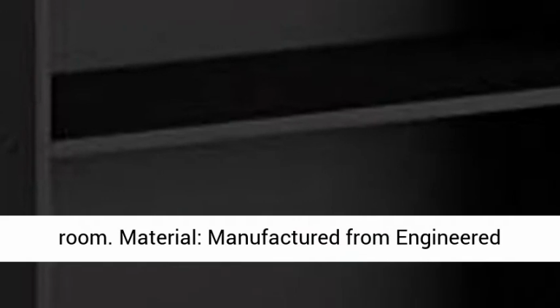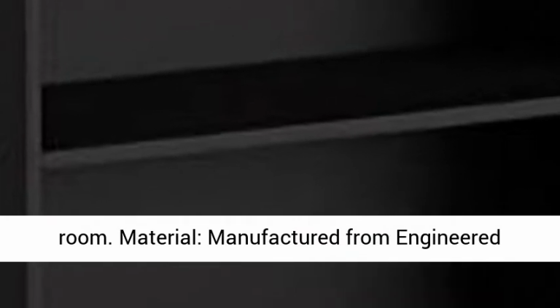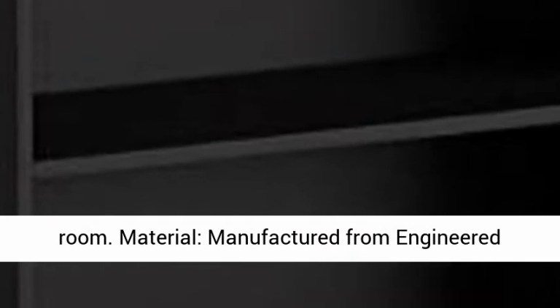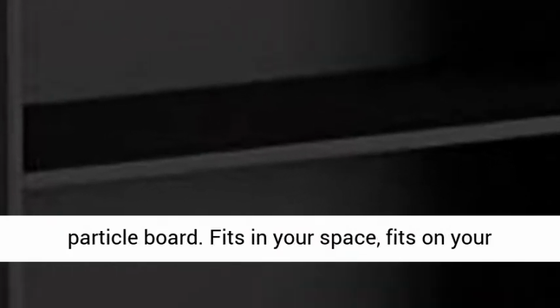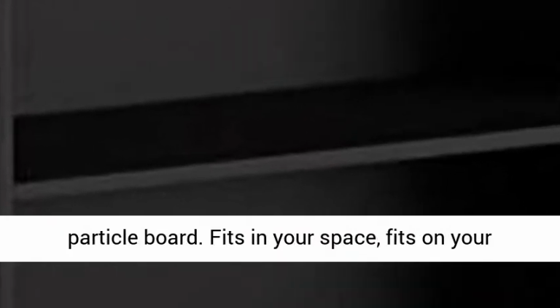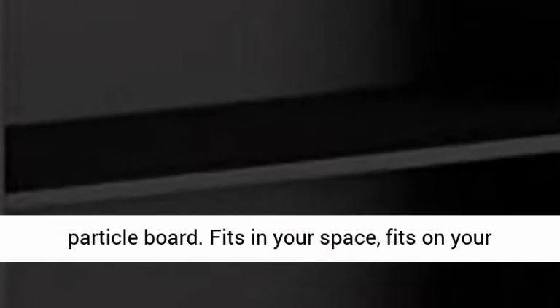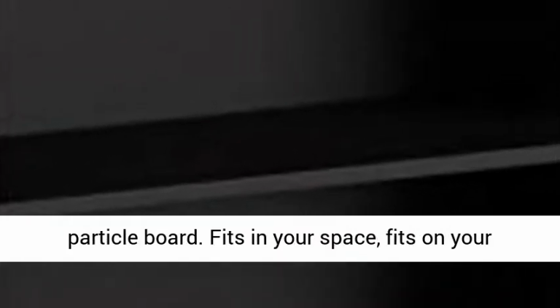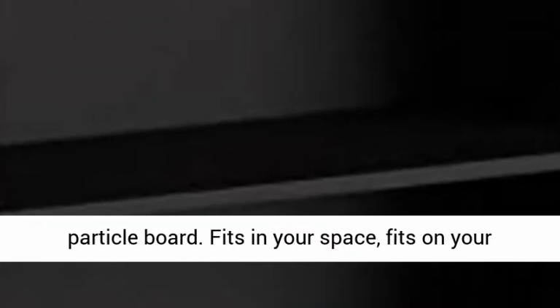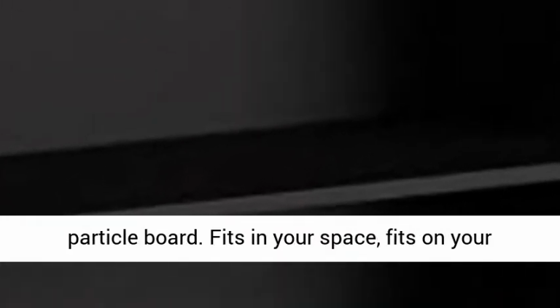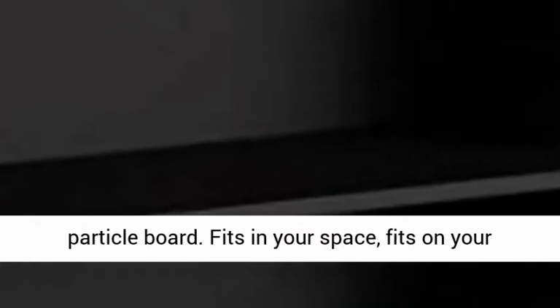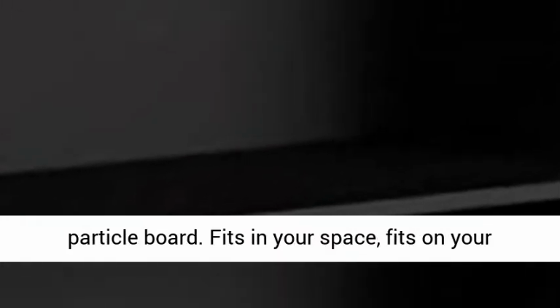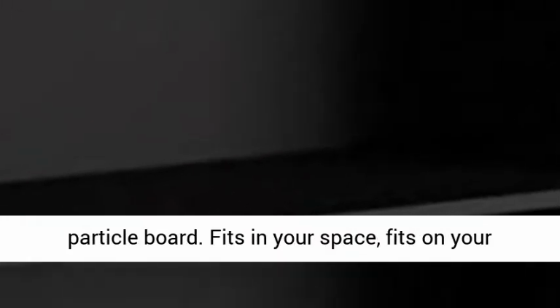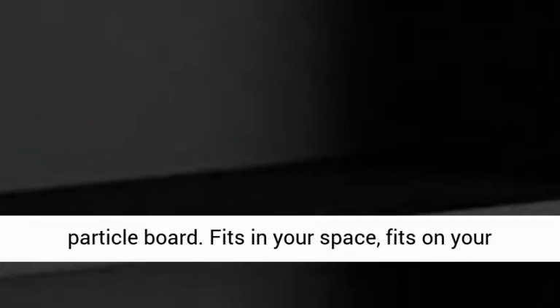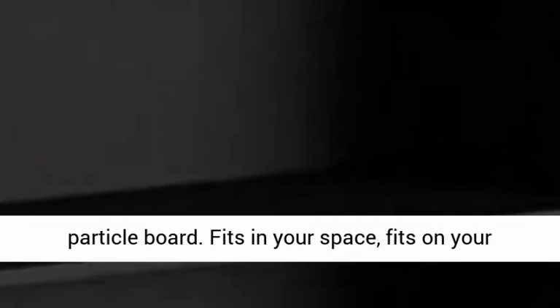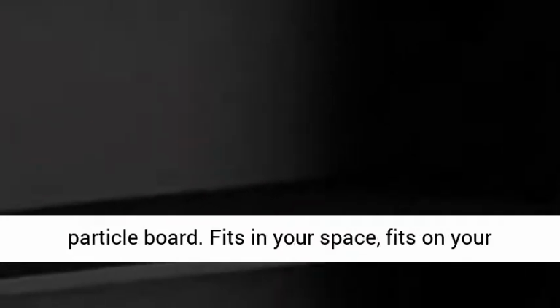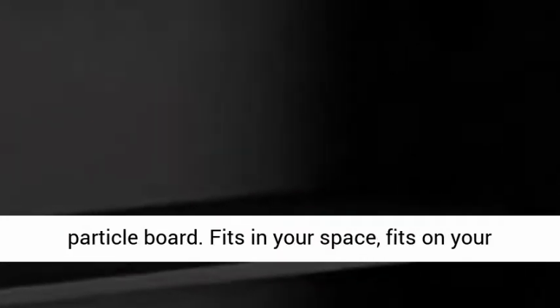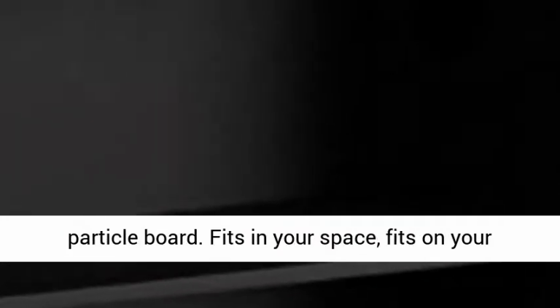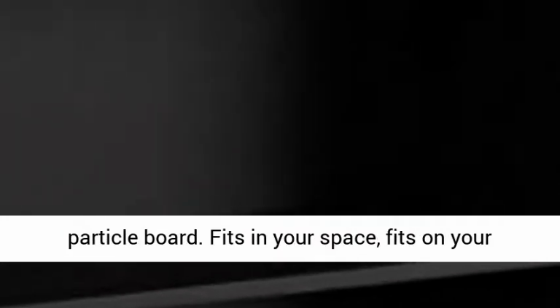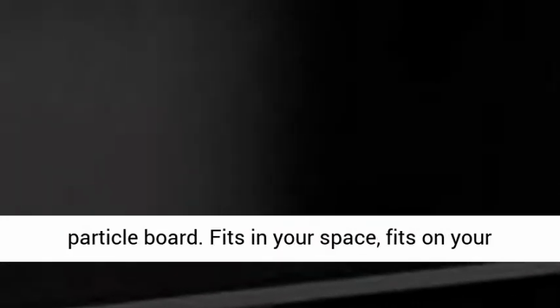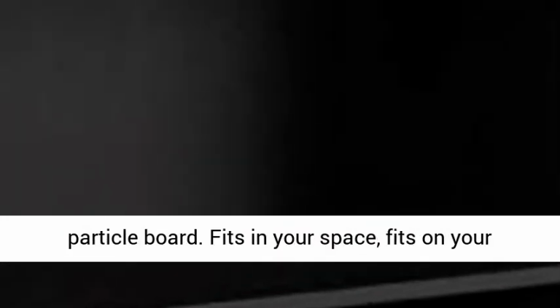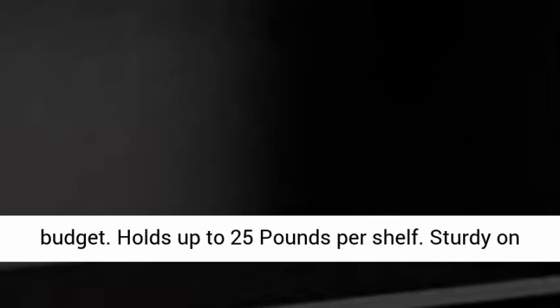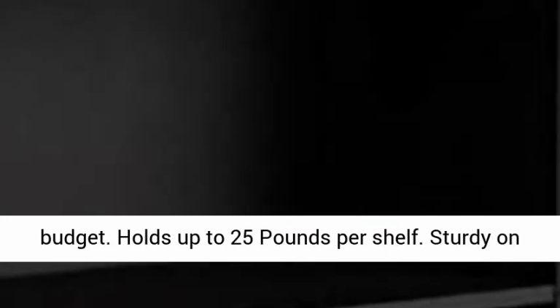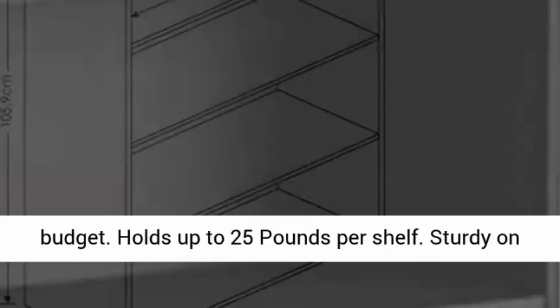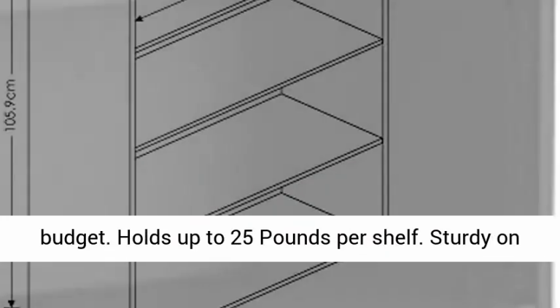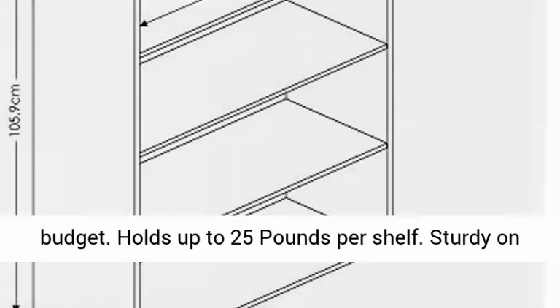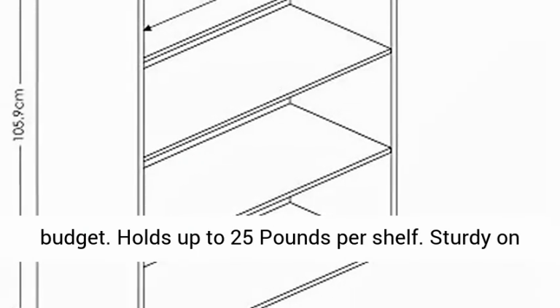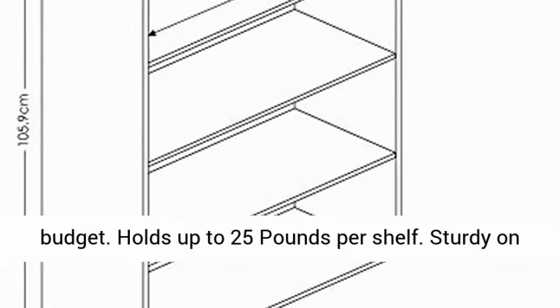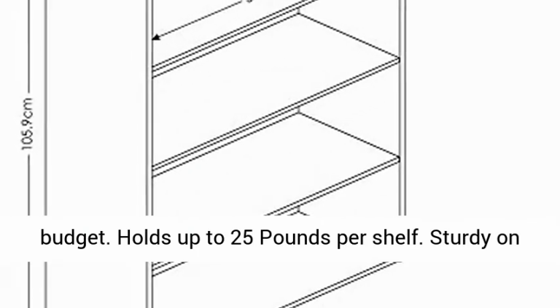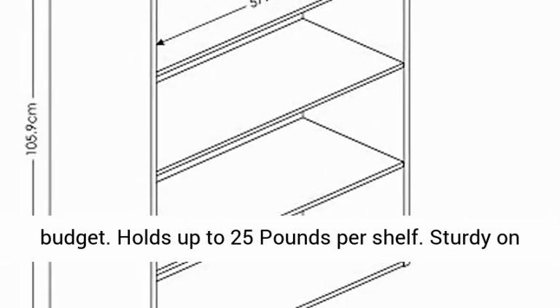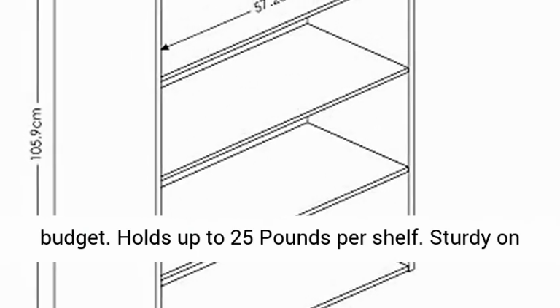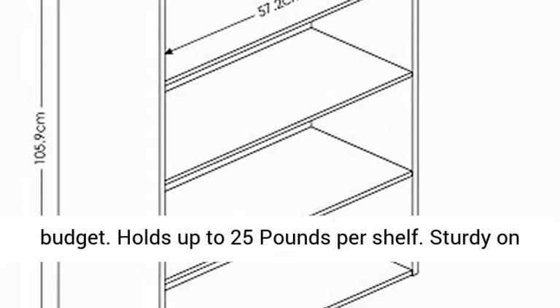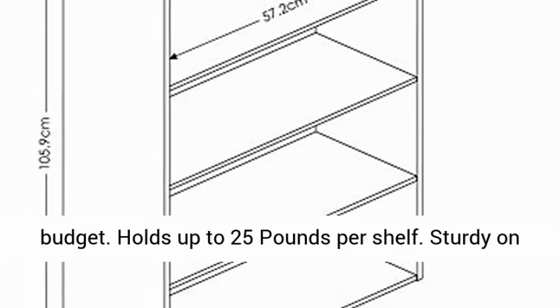Fits in your space, fits on your budget. Holds up to 25 pounds per shelf. Sturdy on flat surface.